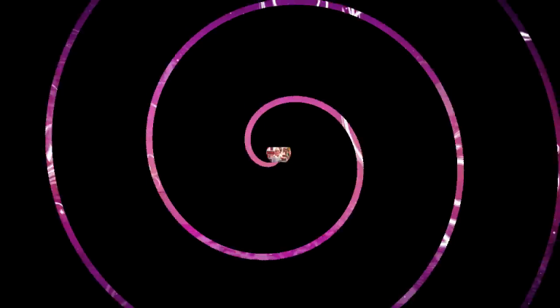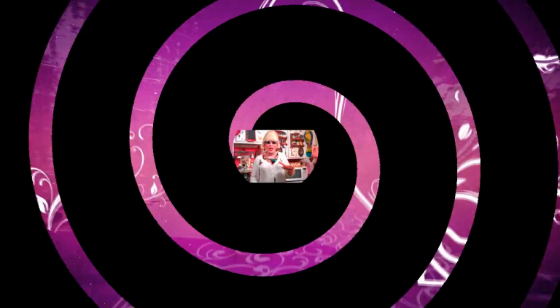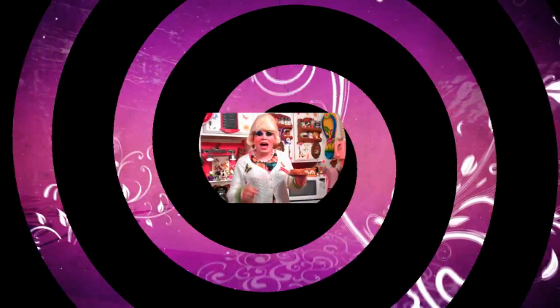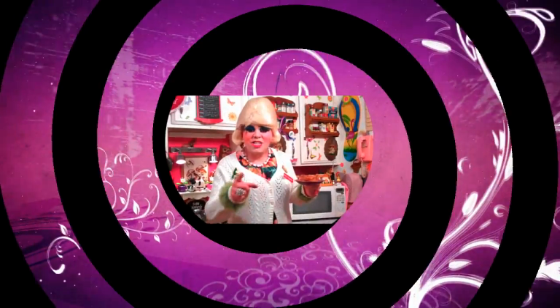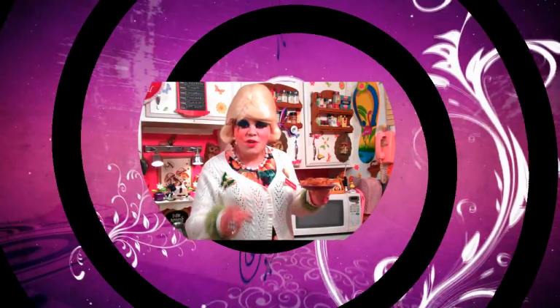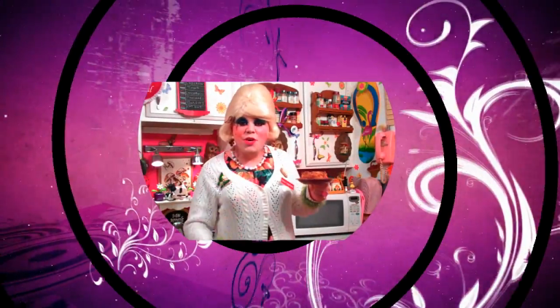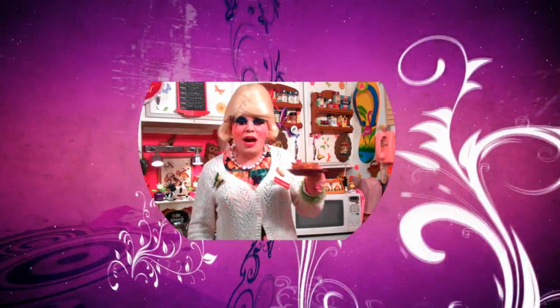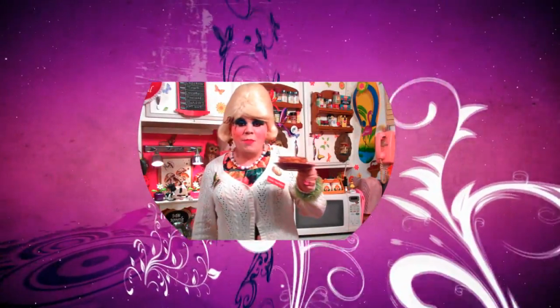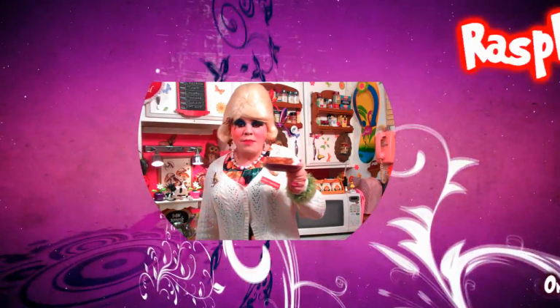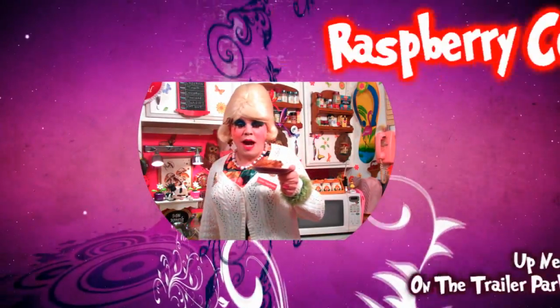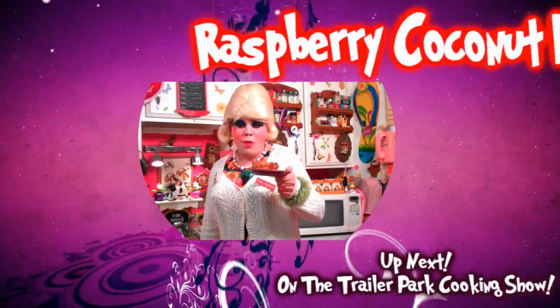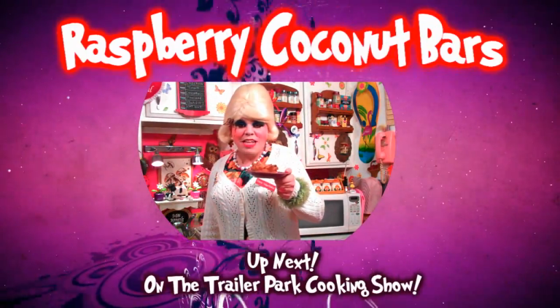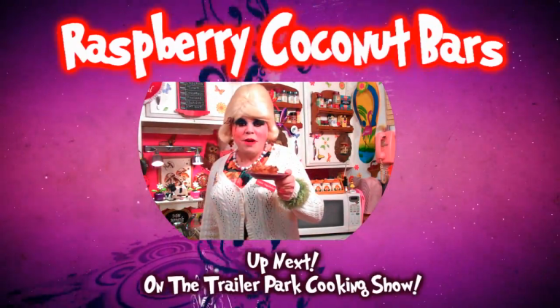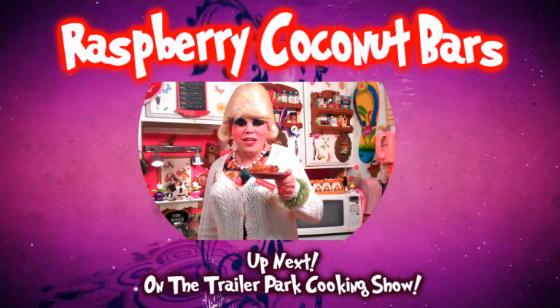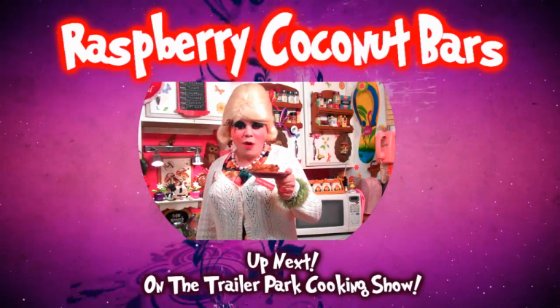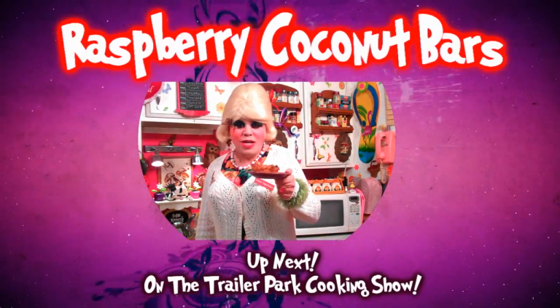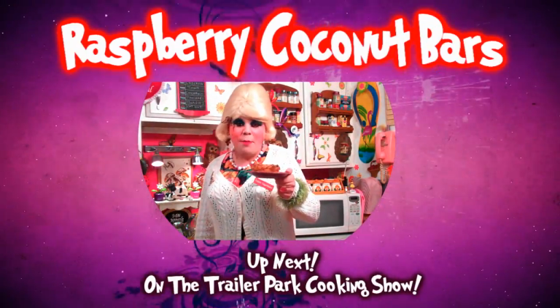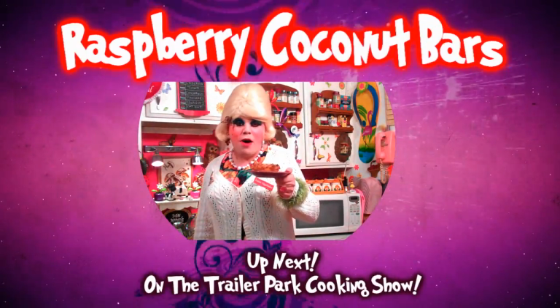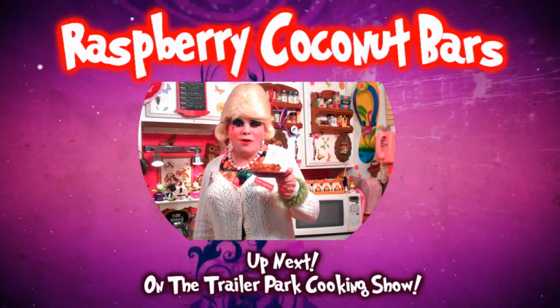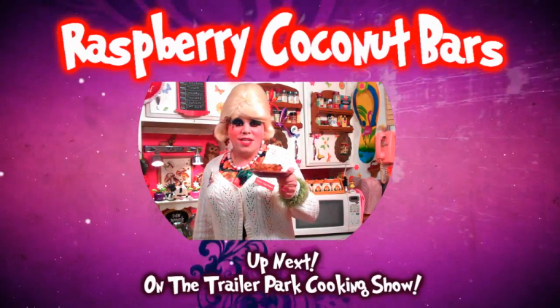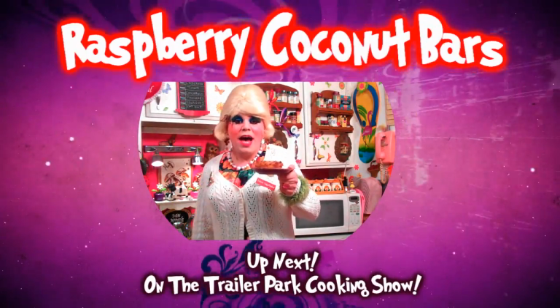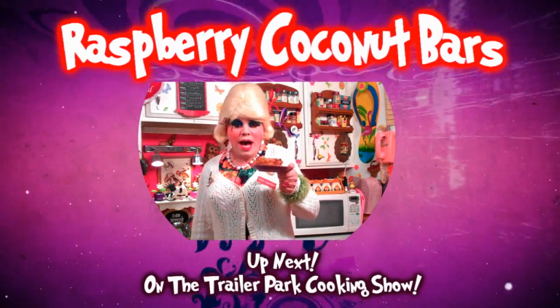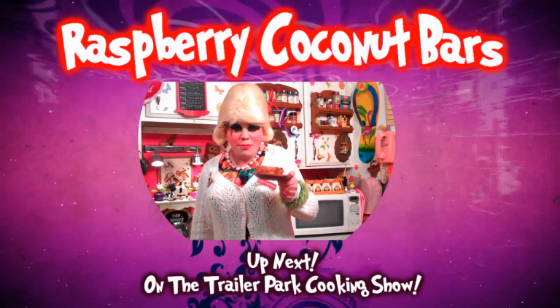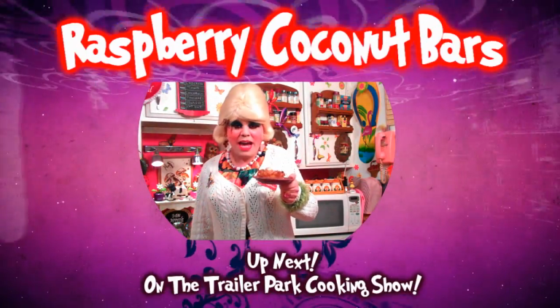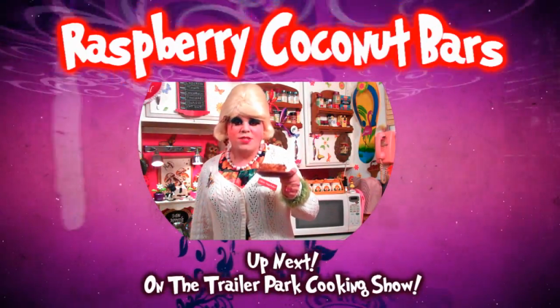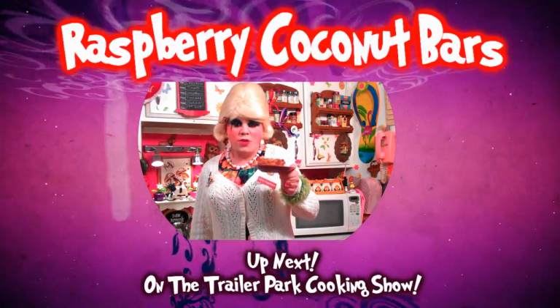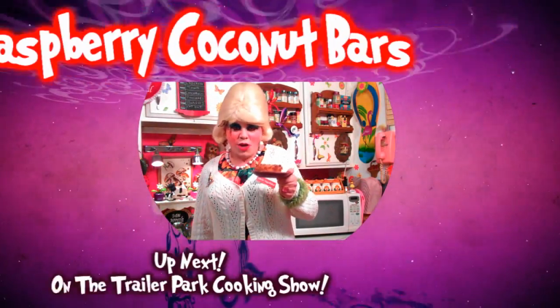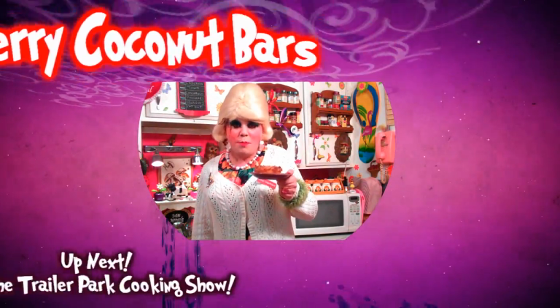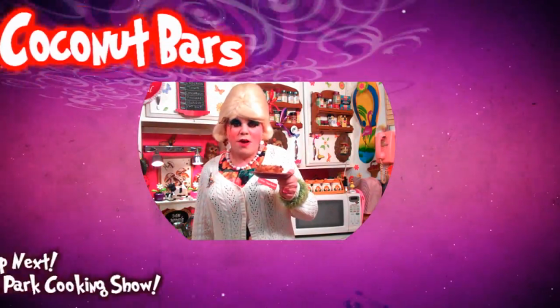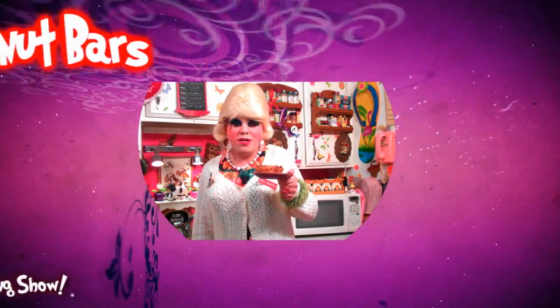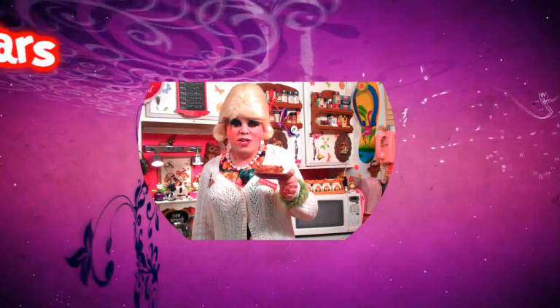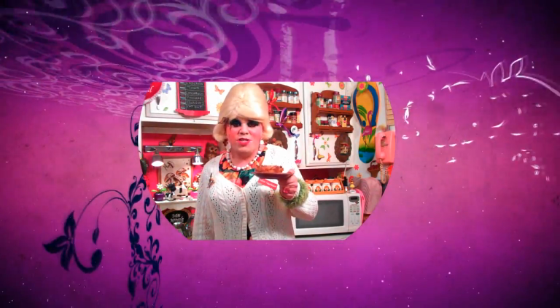I'll show you how to make my raspberry coconut bars, up next on the Trailer Park Cookin' Show.